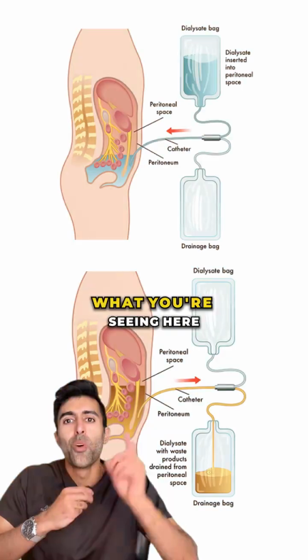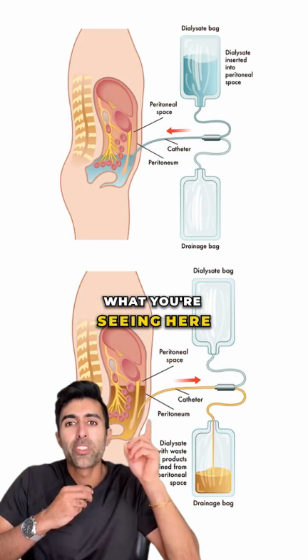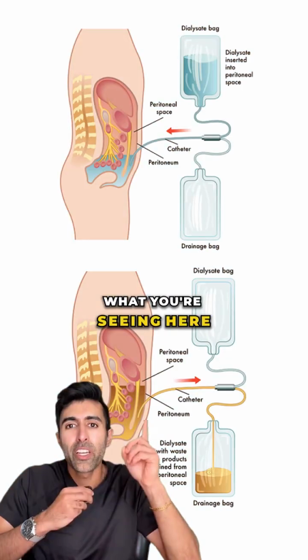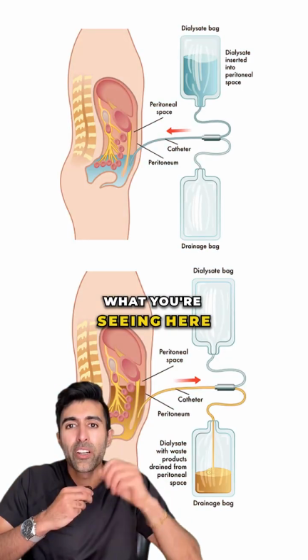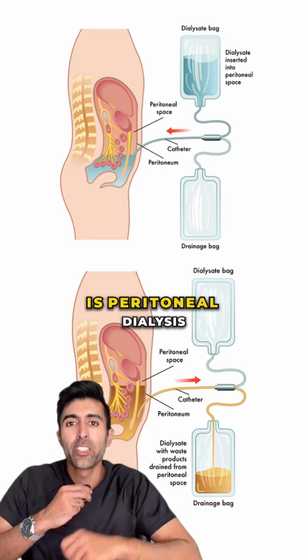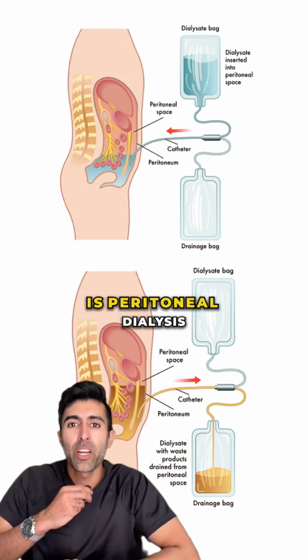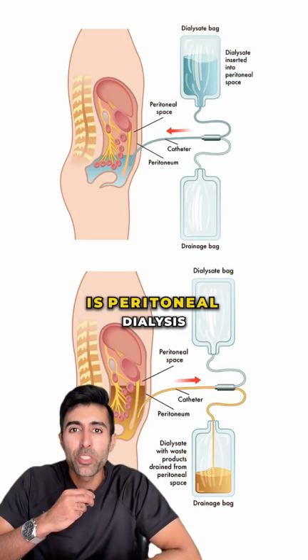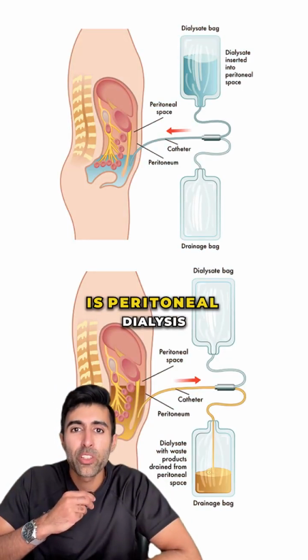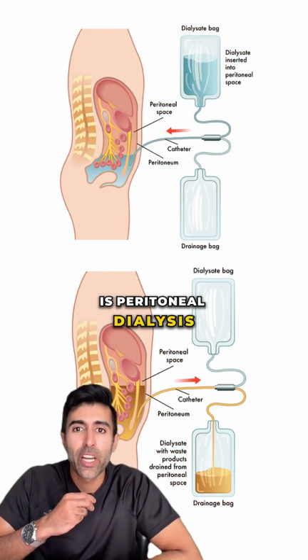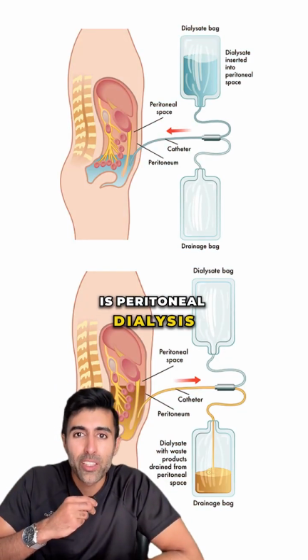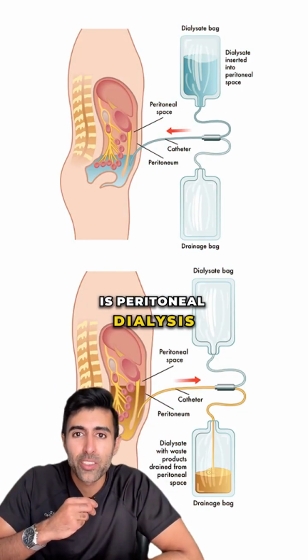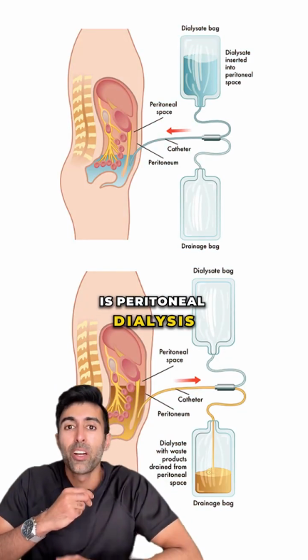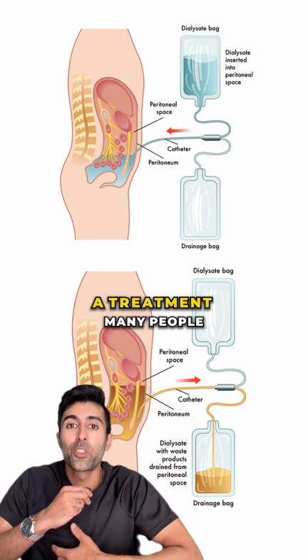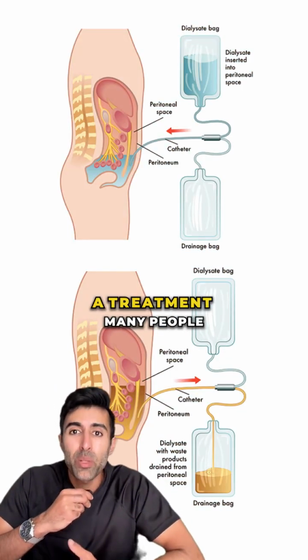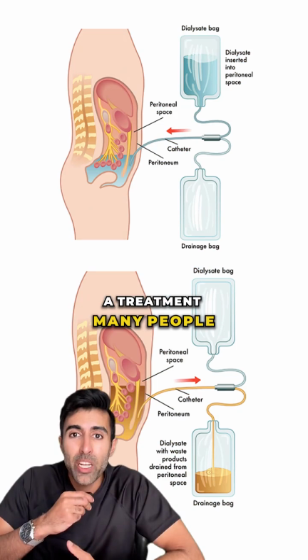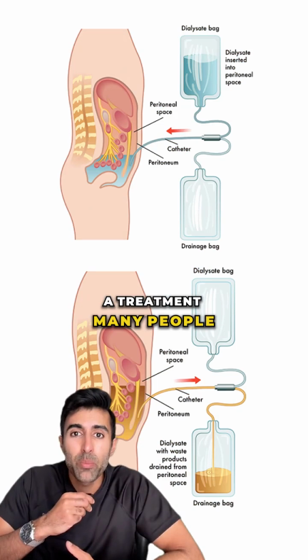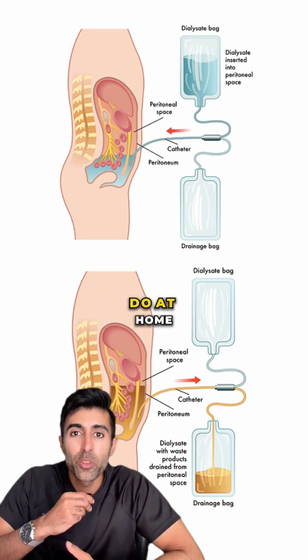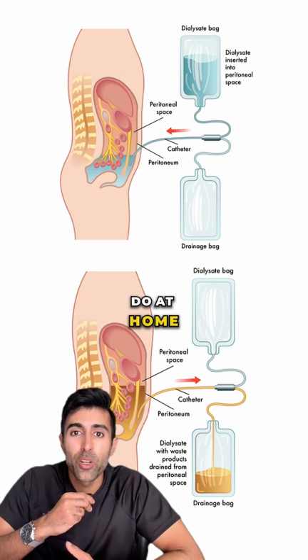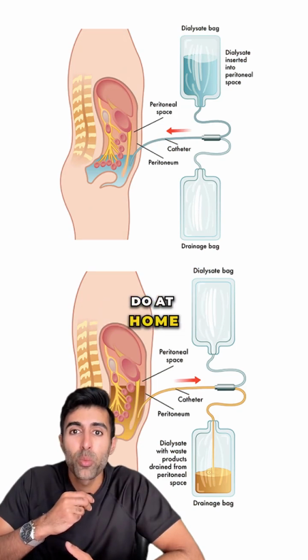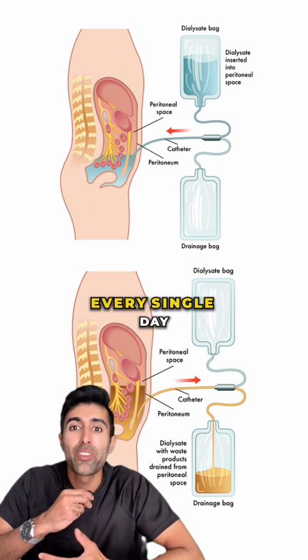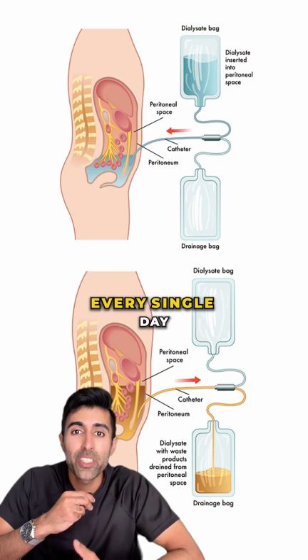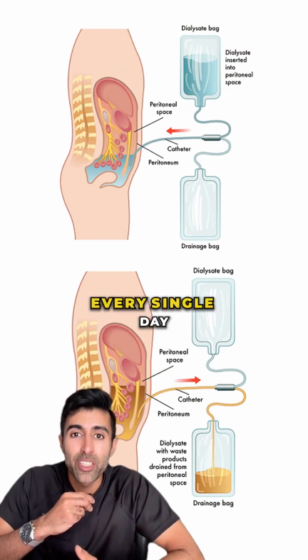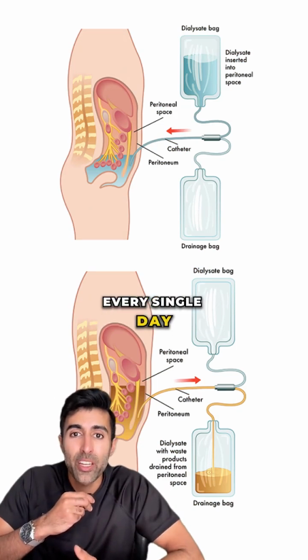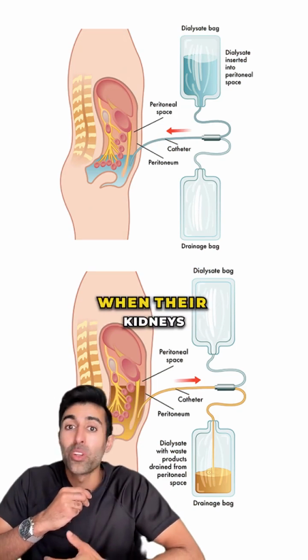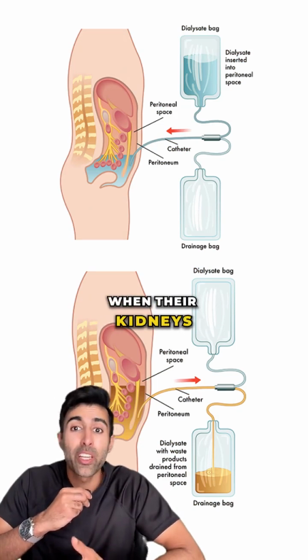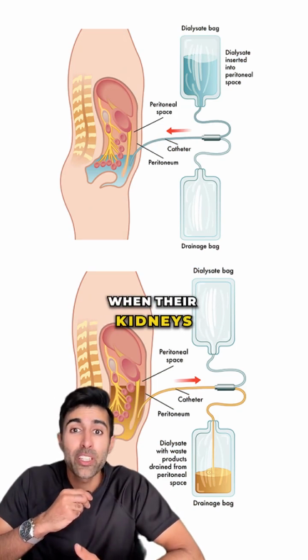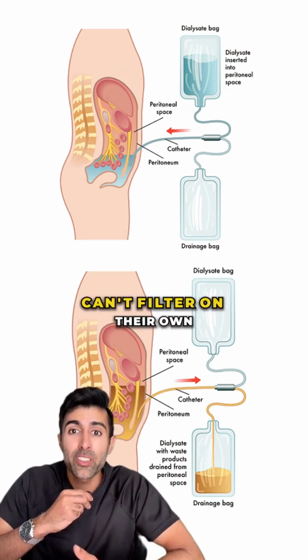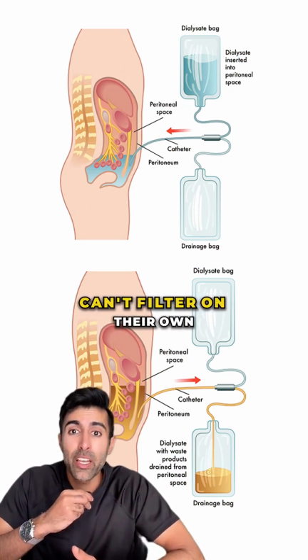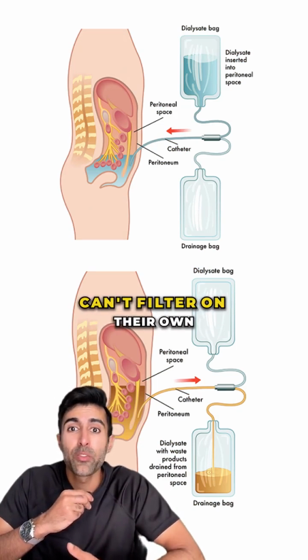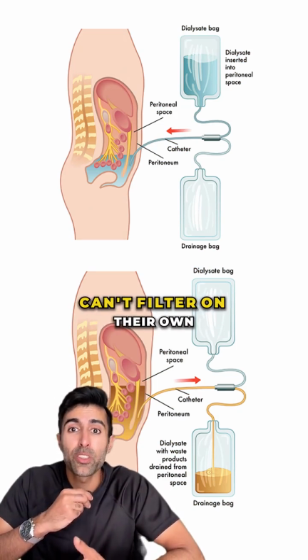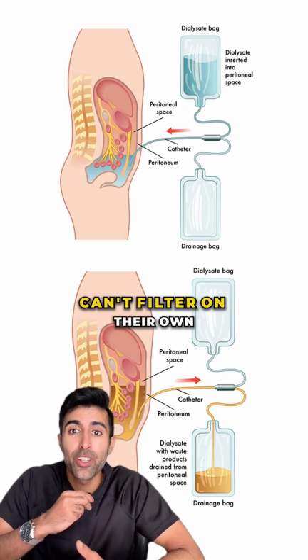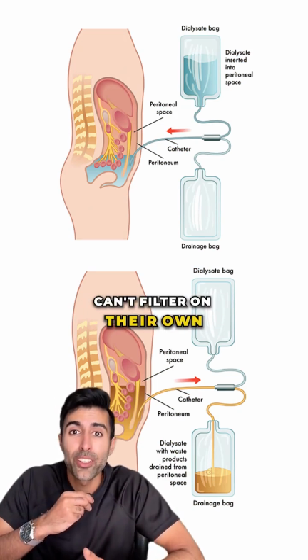What you're seeing here is peritoneal dialysis, a treatment many people do at home every single day when their kidneys can't filter on their own.